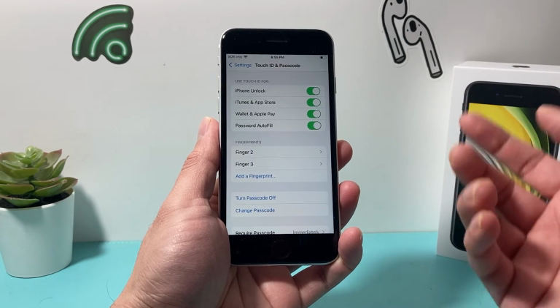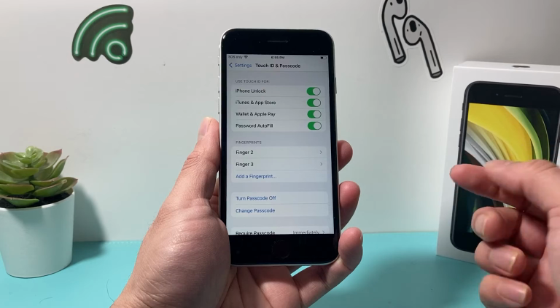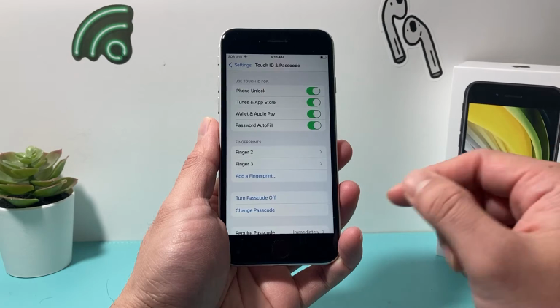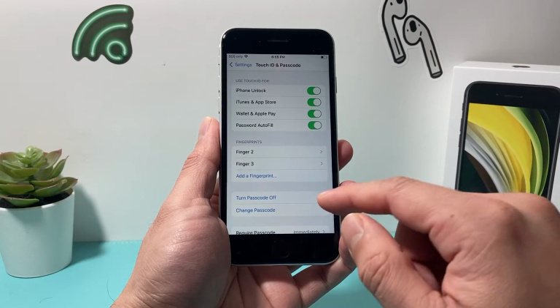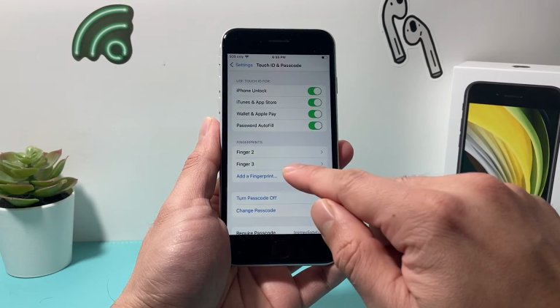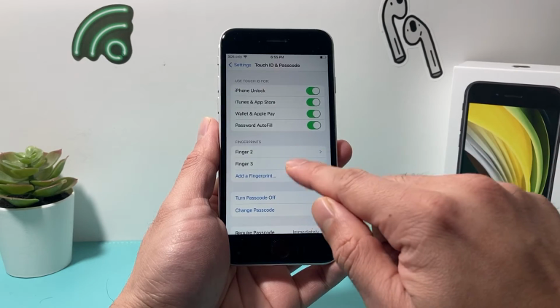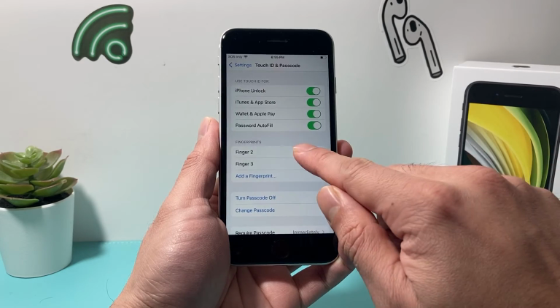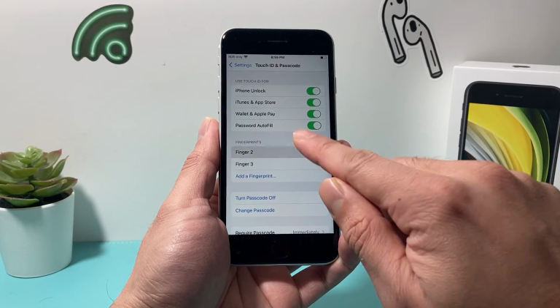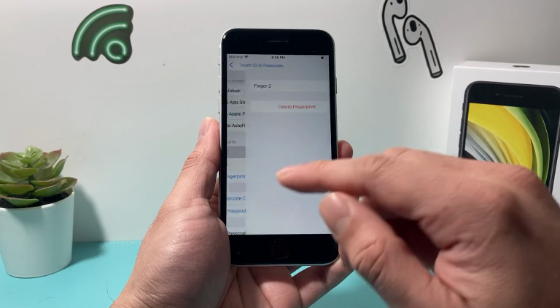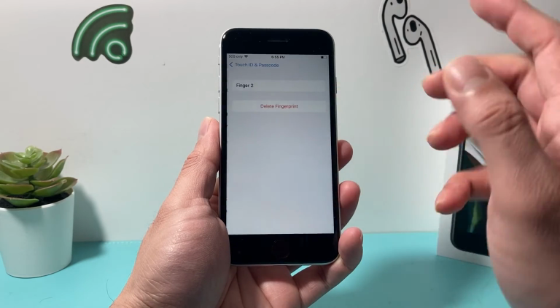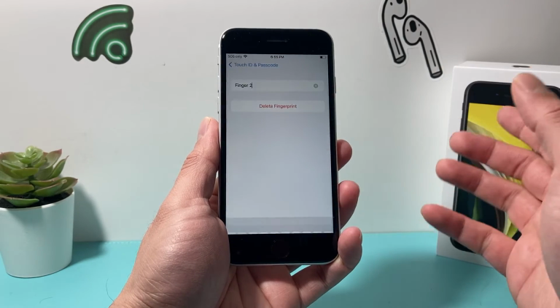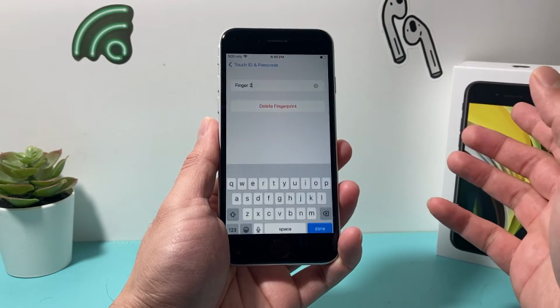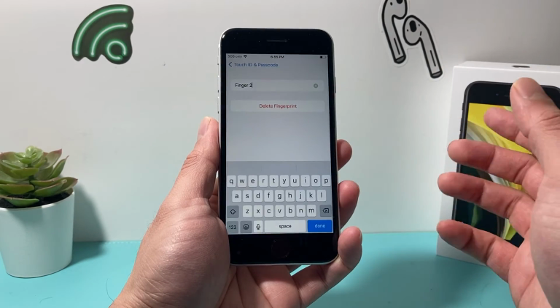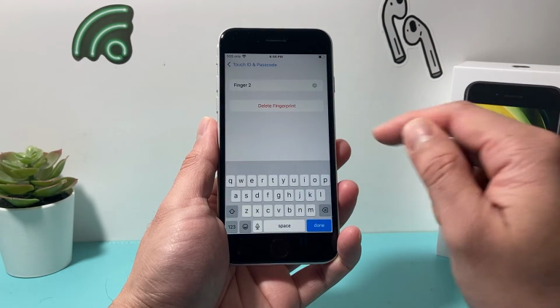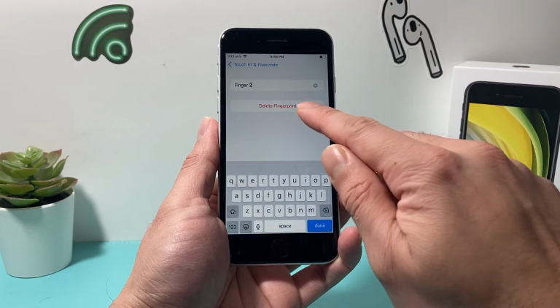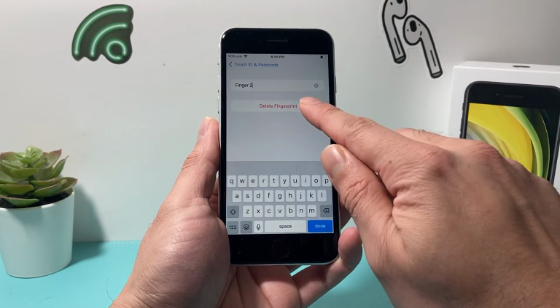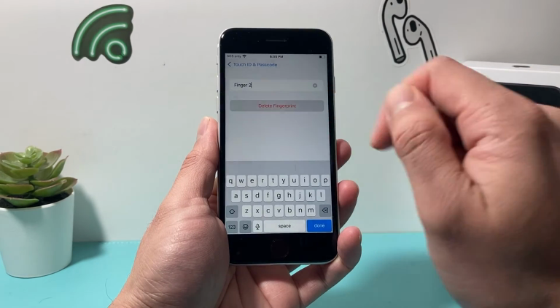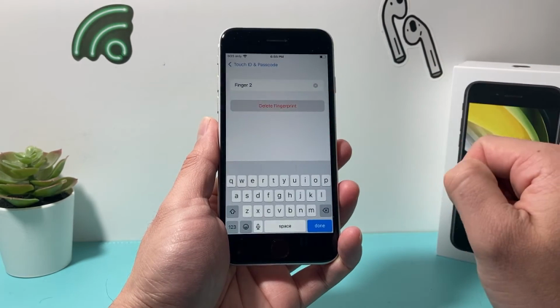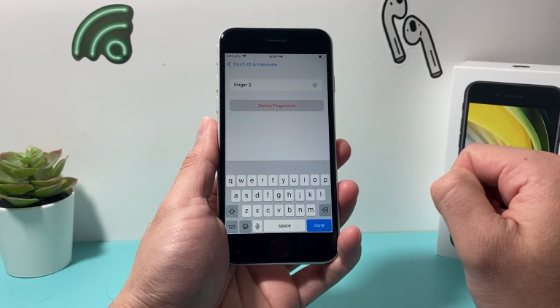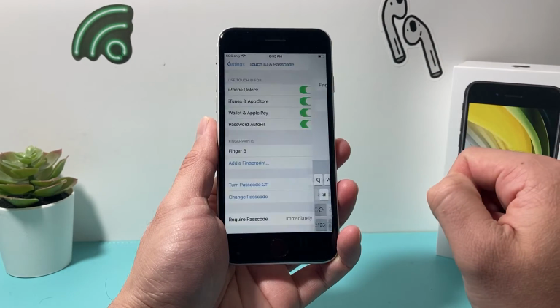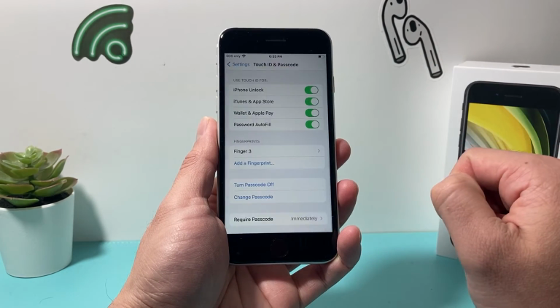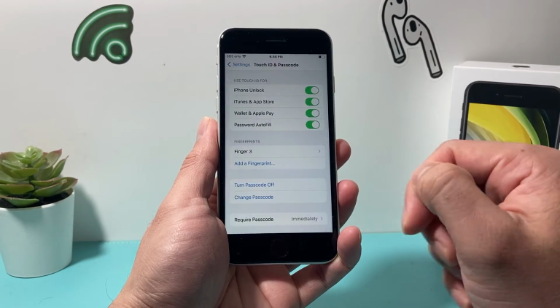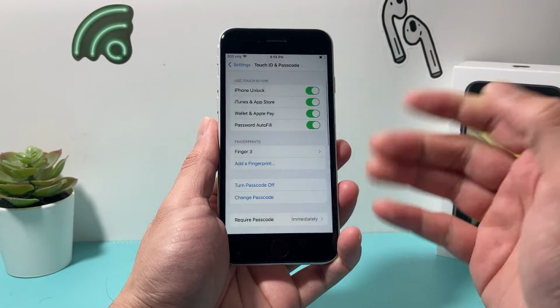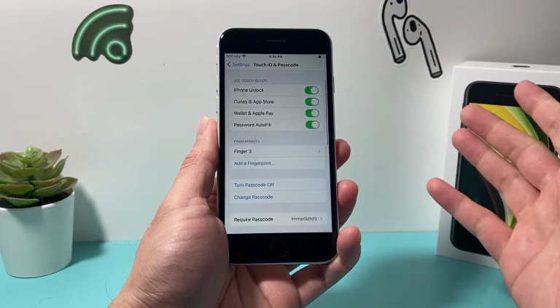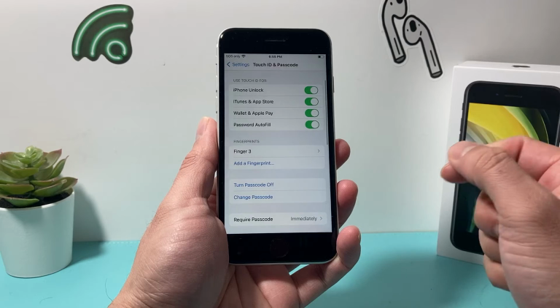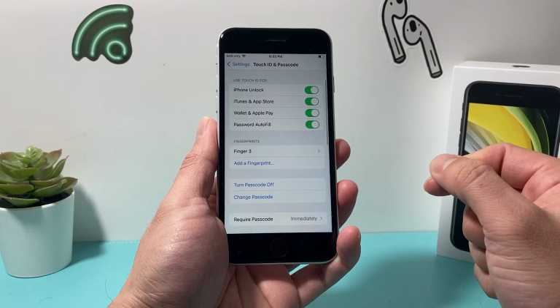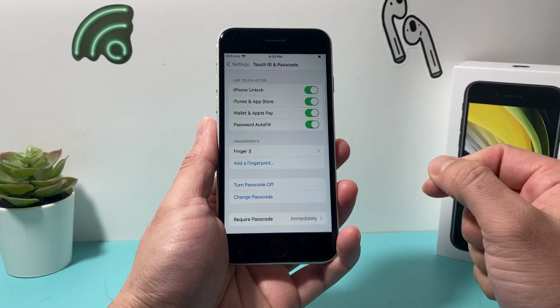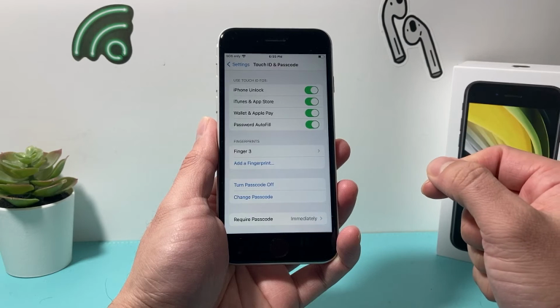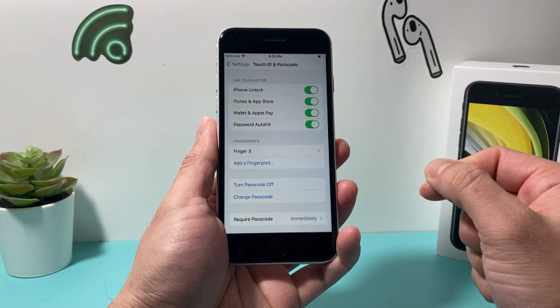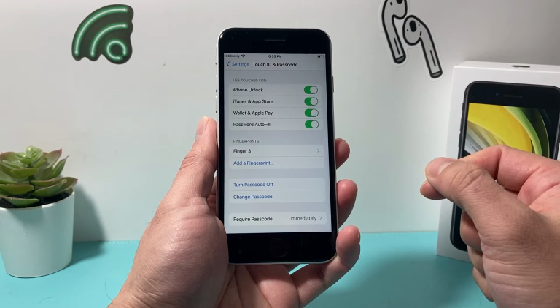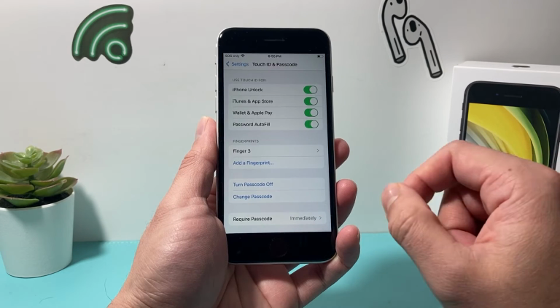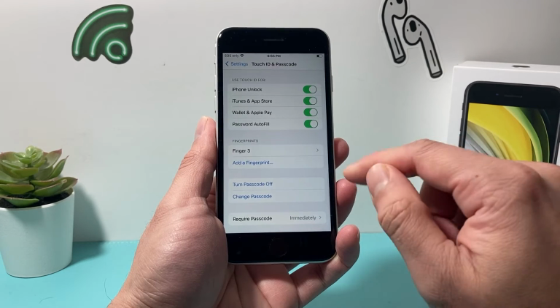Now if you want to delete a fingerprint, simply click on that fingerprint itself, and then click on Delete Fingerprint, and it's been deleted just like that.